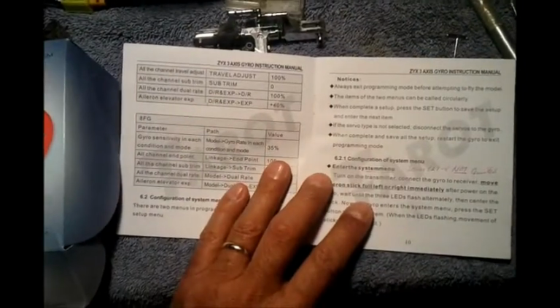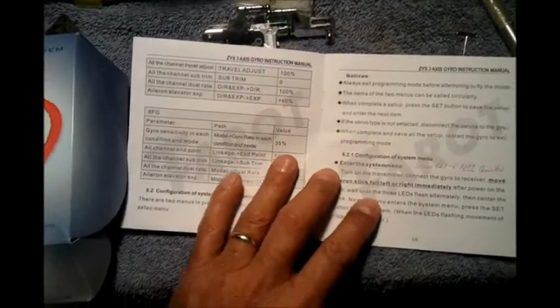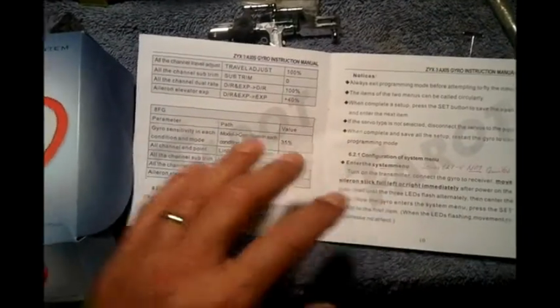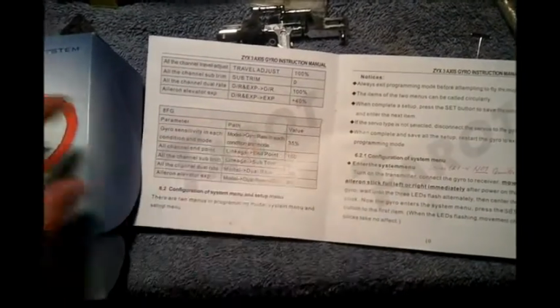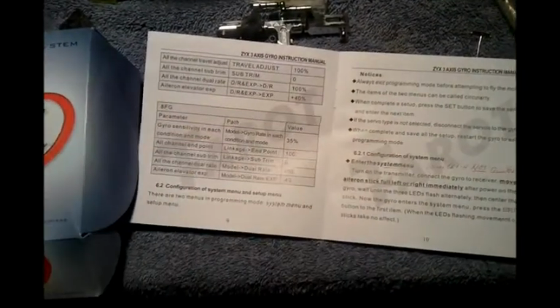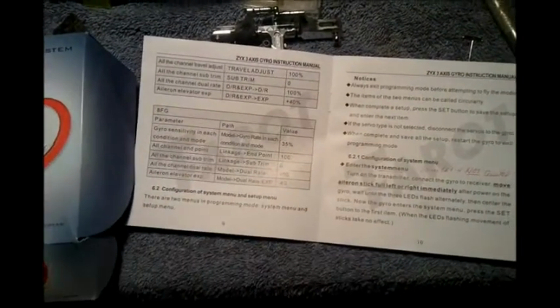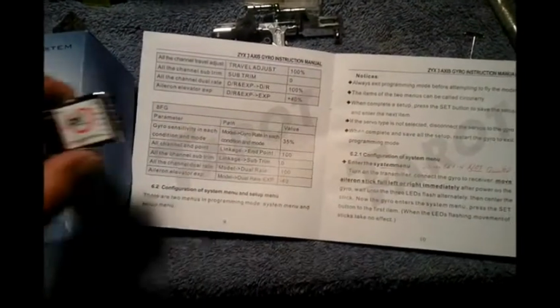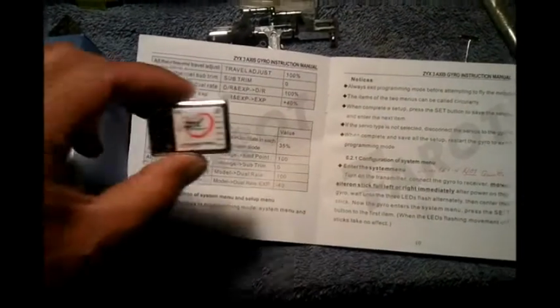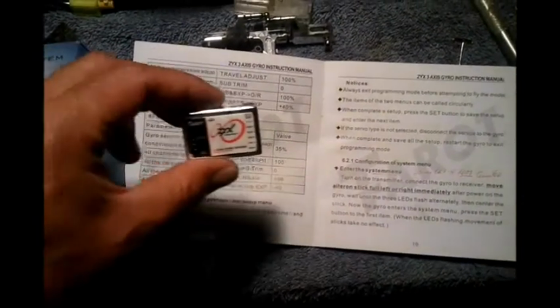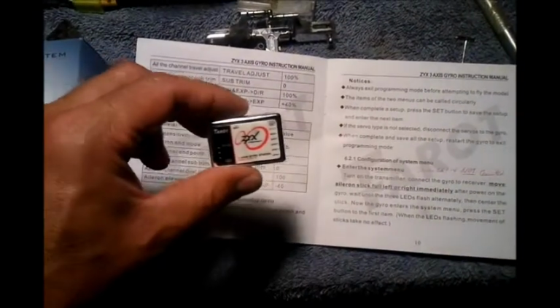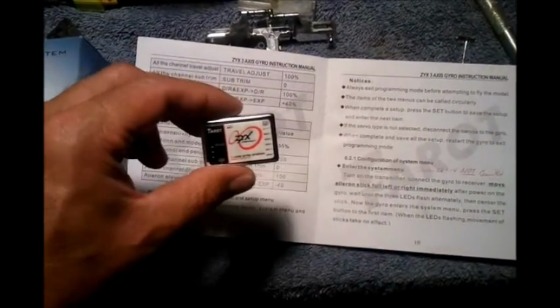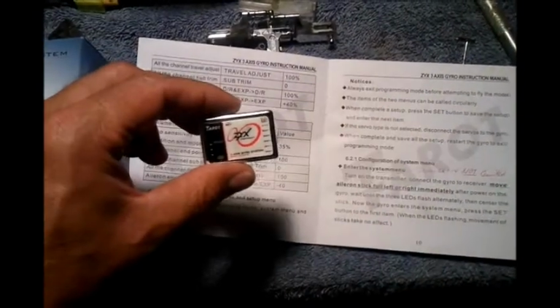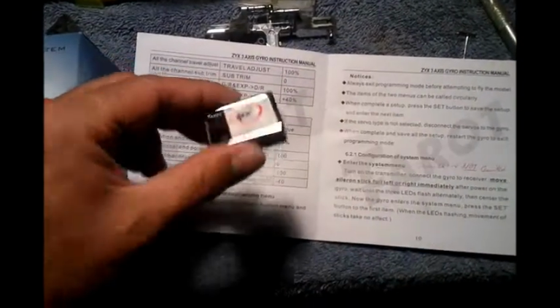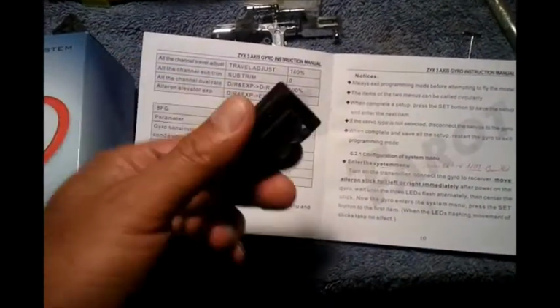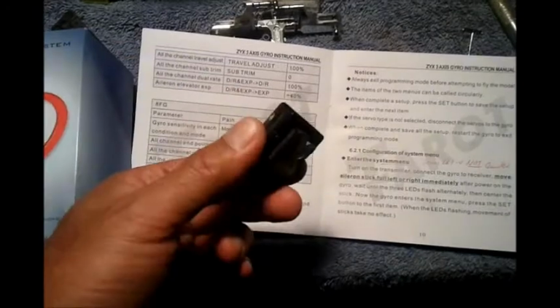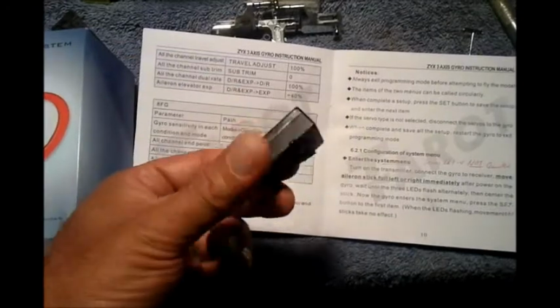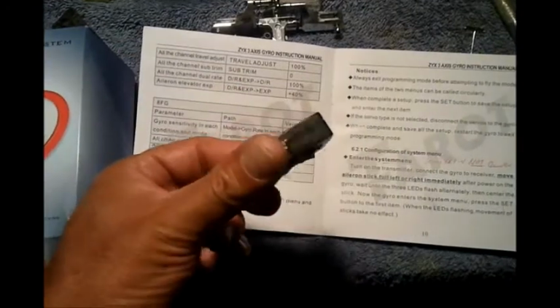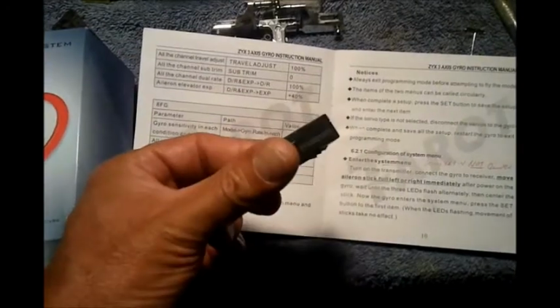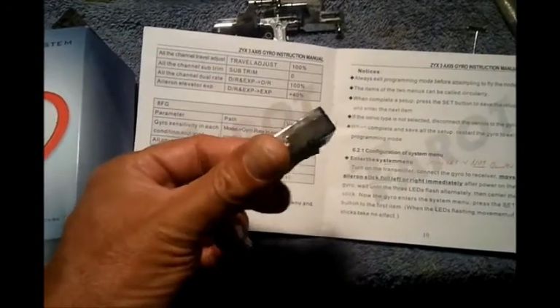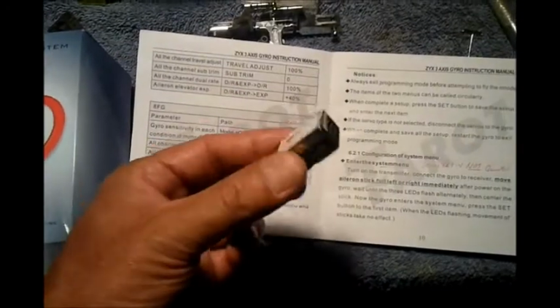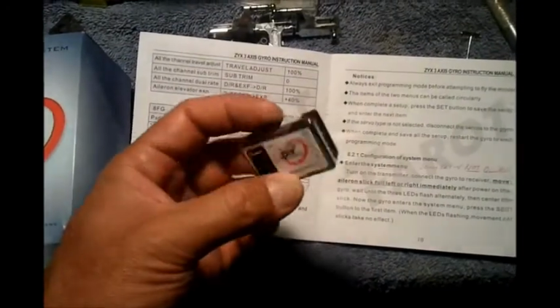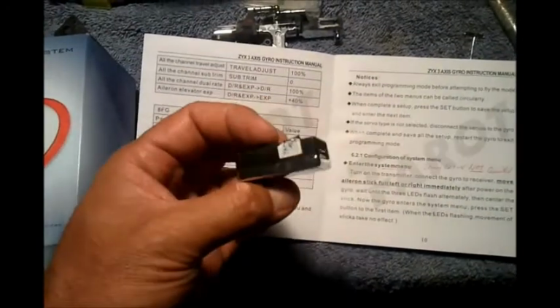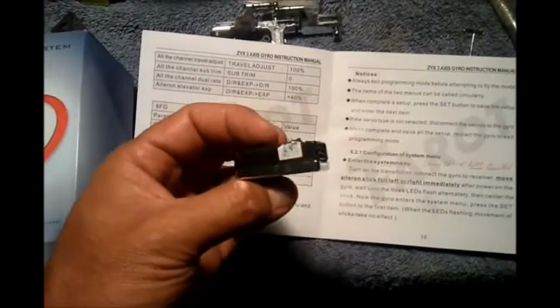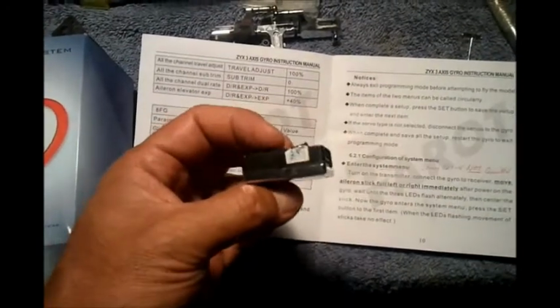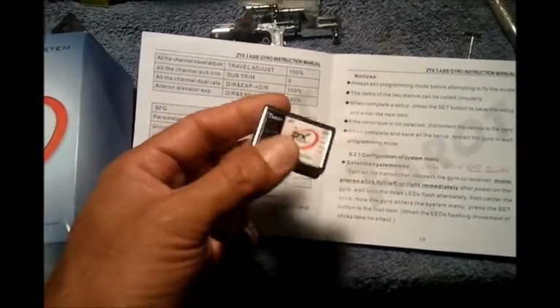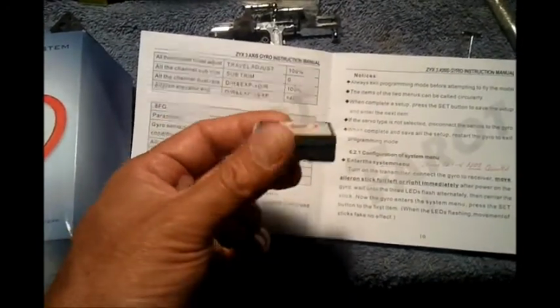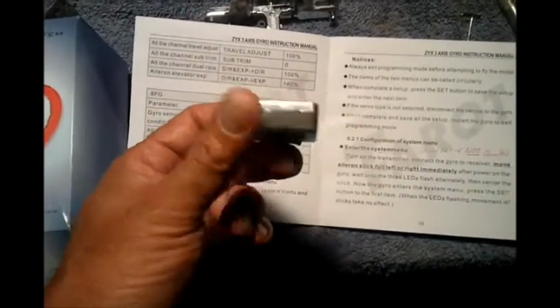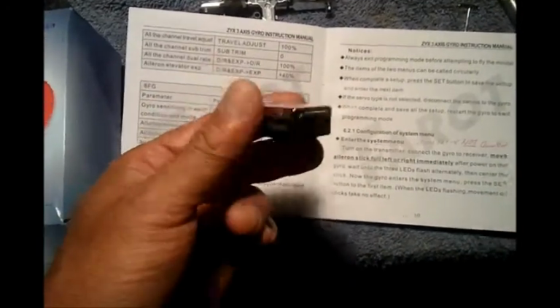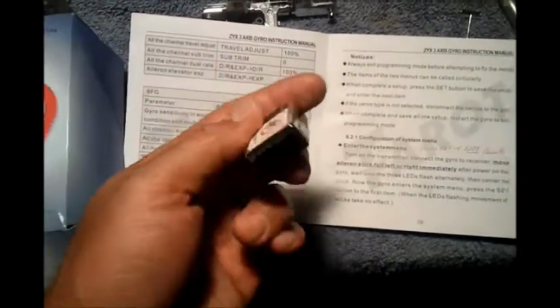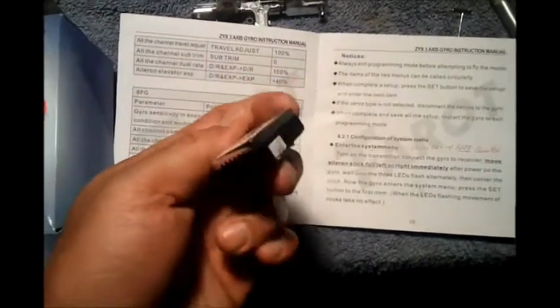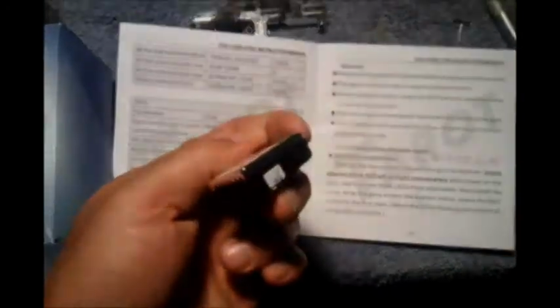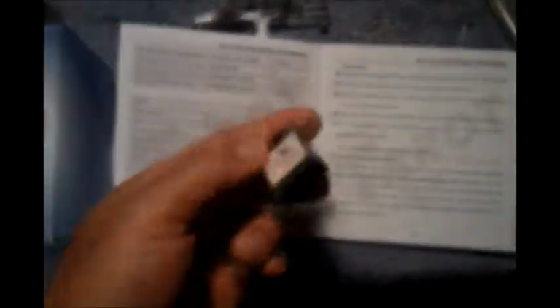Looking forward to hearing from CNC-Helicopter to see if we can get a replacement for this one. Bummer. Hopefully not a big disappointment — we'll see.